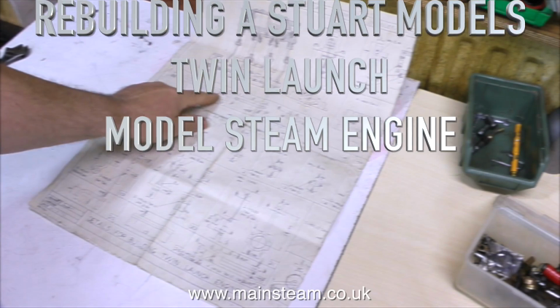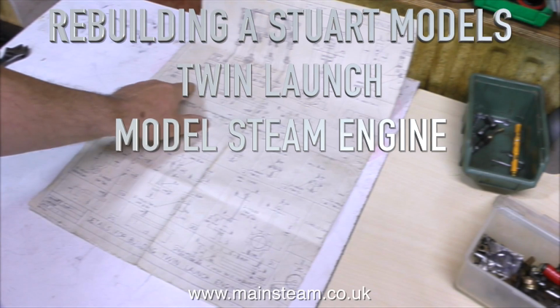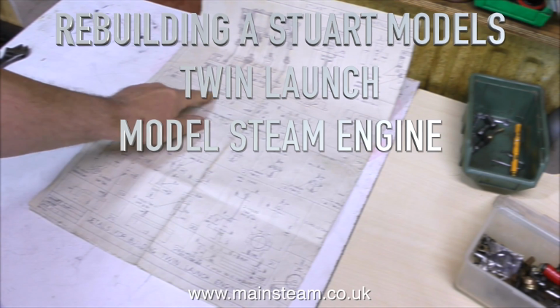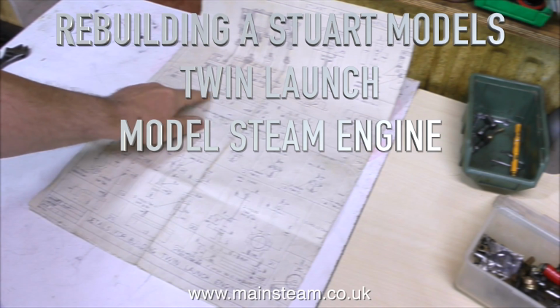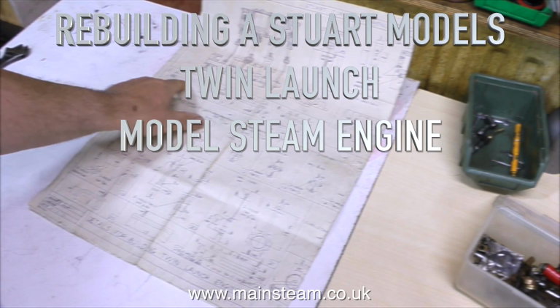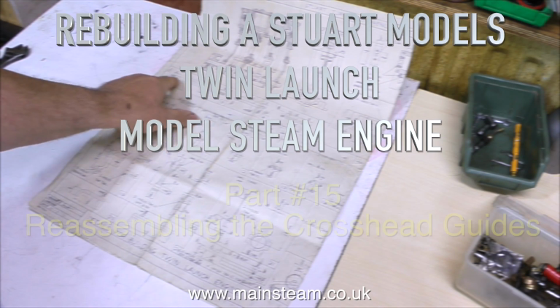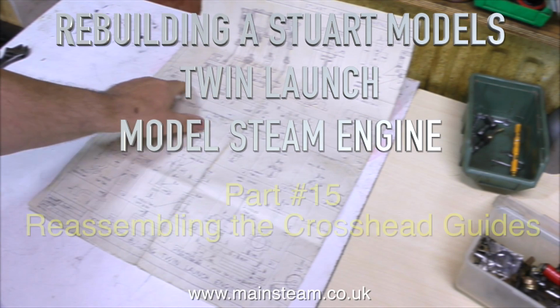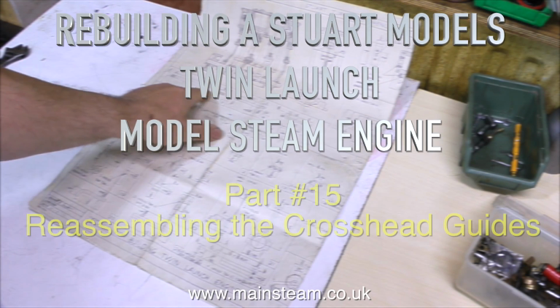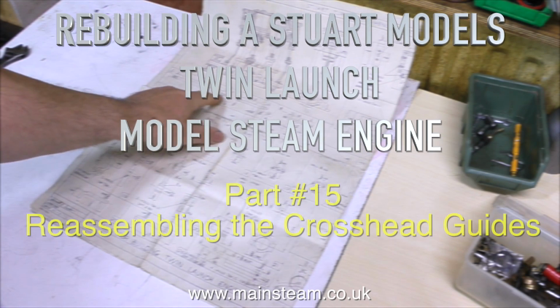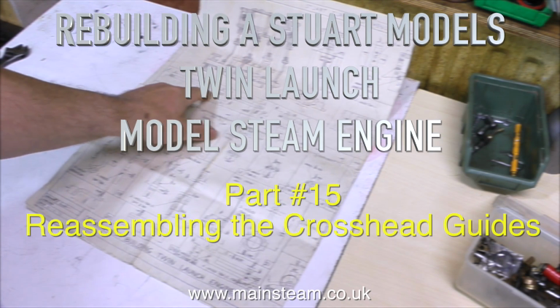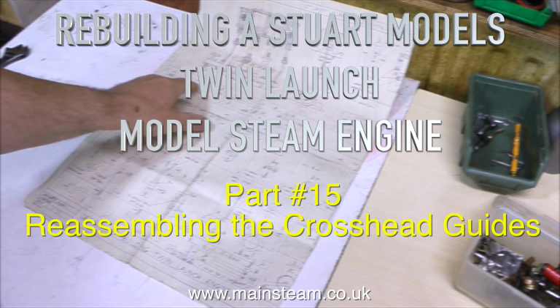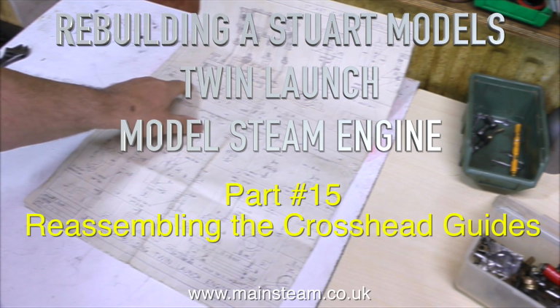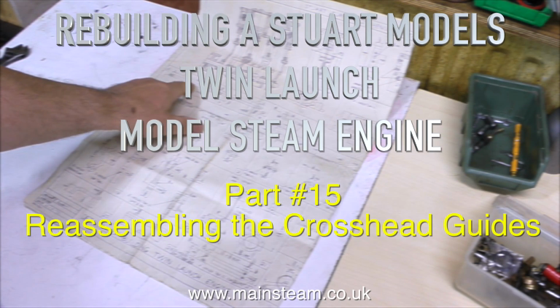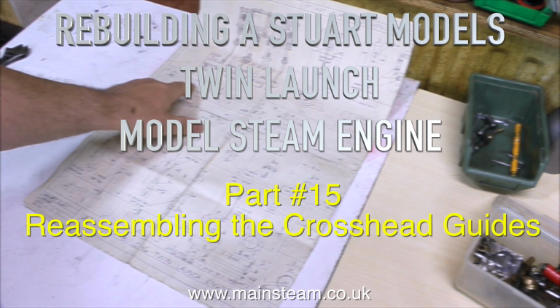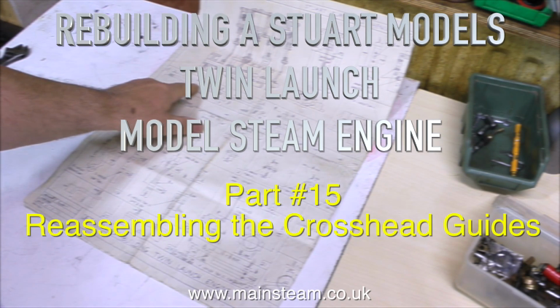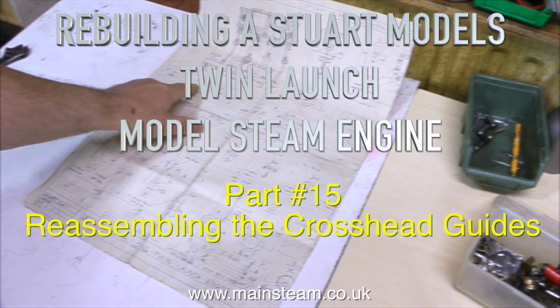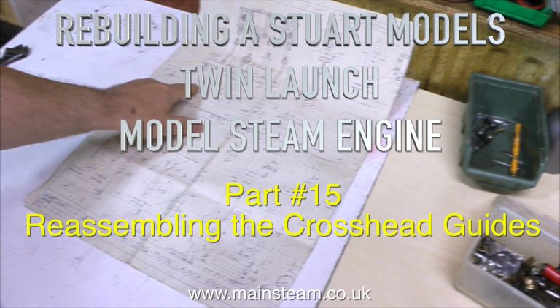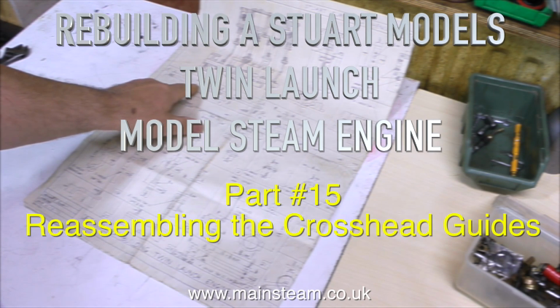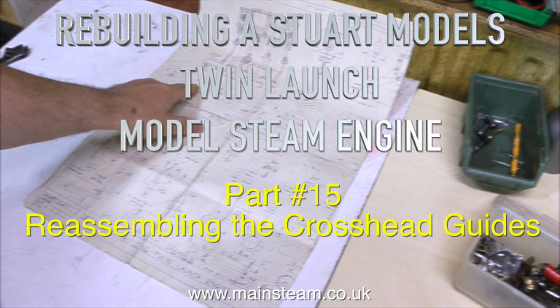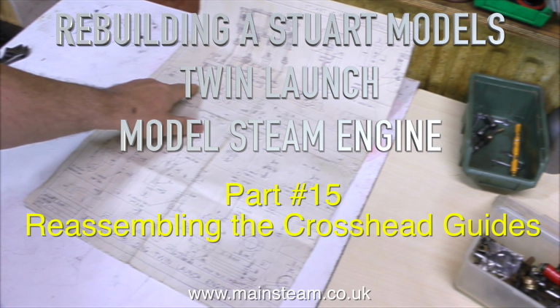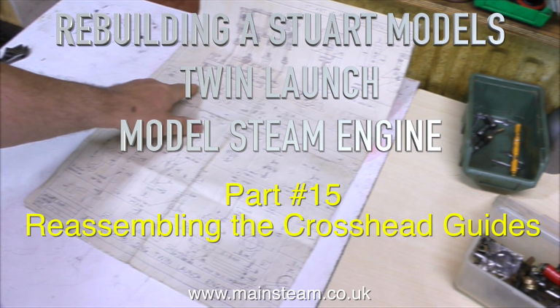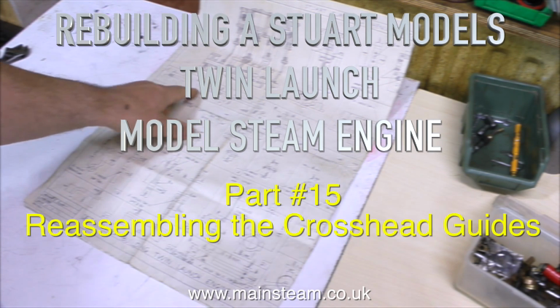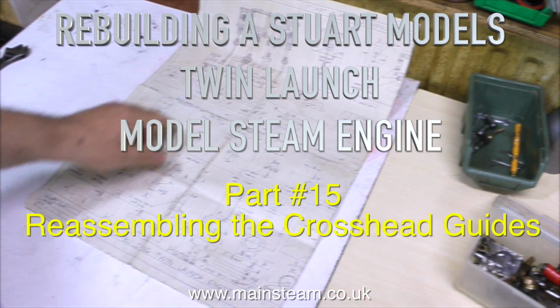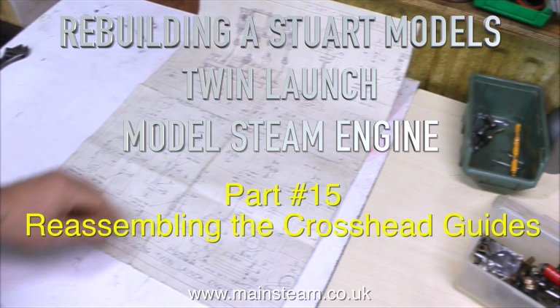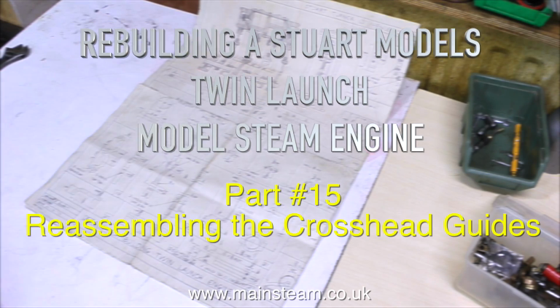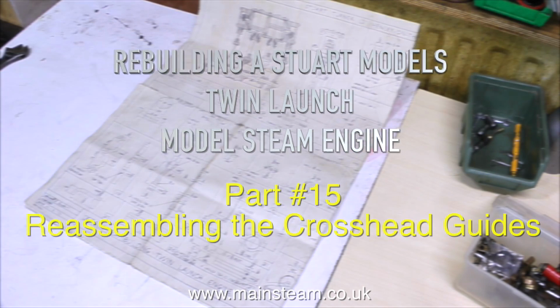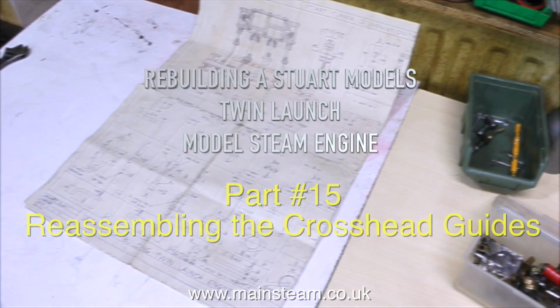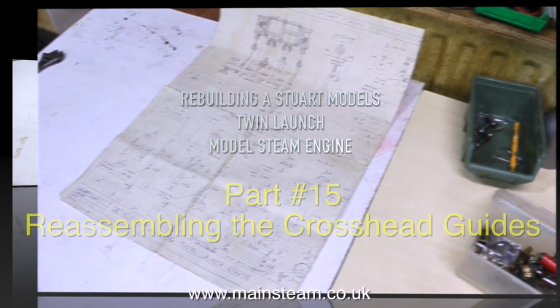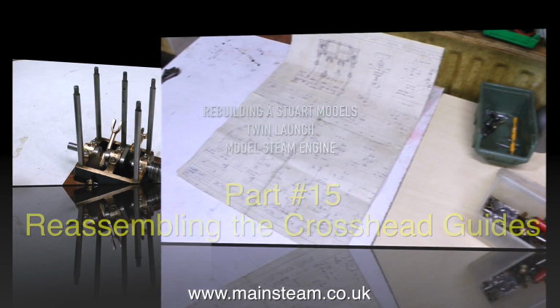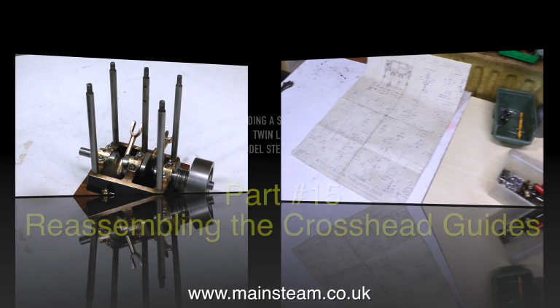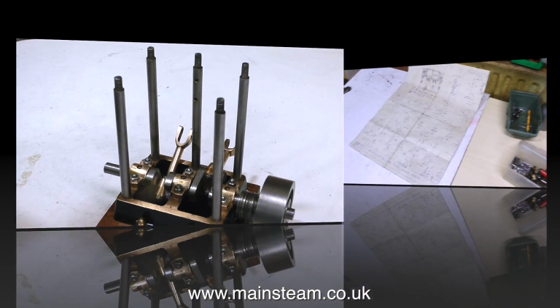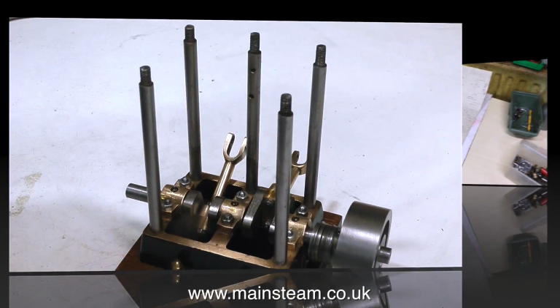Rebuilding a Stuart Models Twin Launch Model Steam Engine, Part 15. Reassembling the crosshead guides.